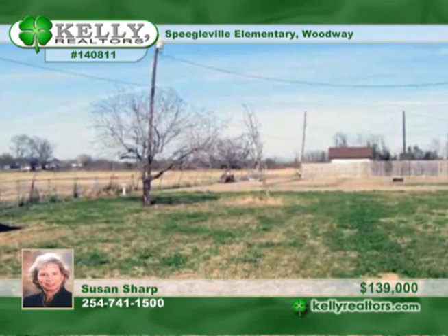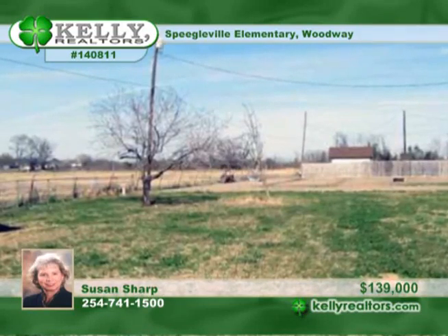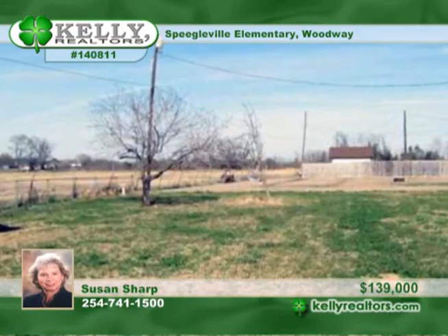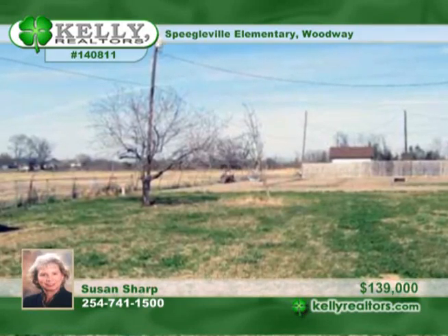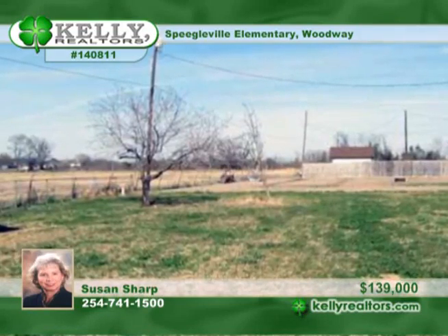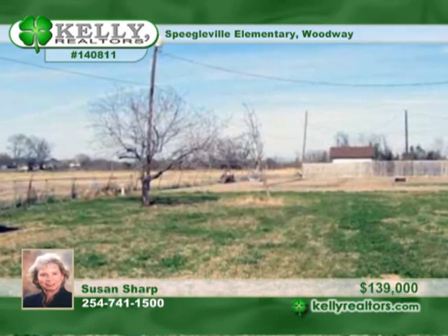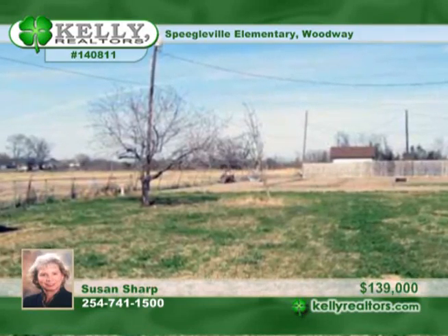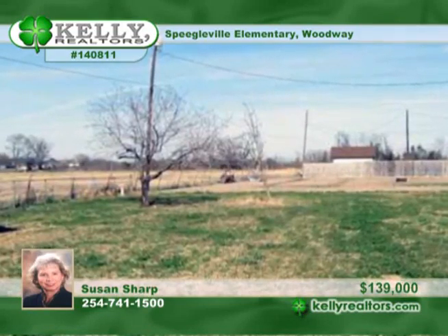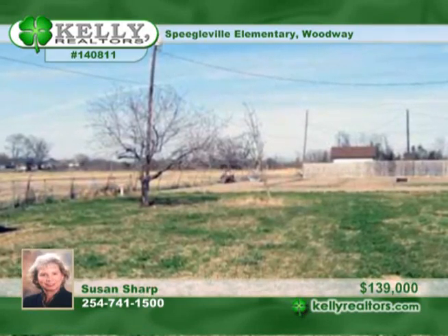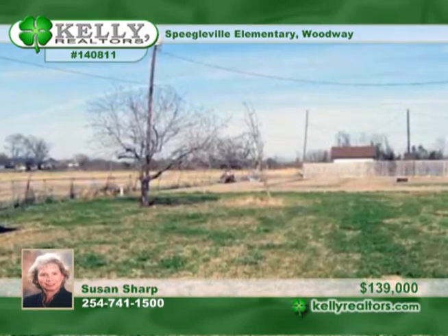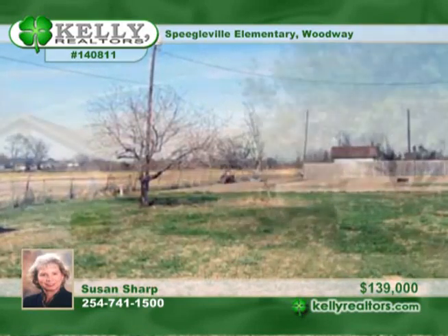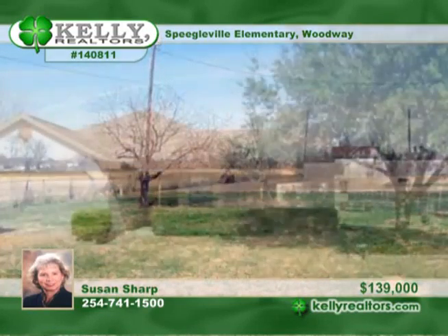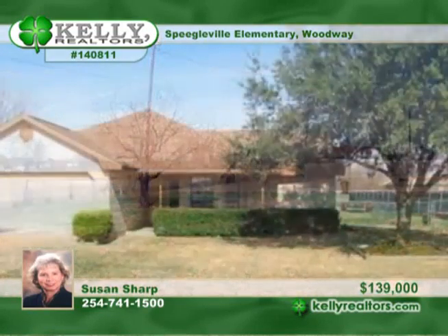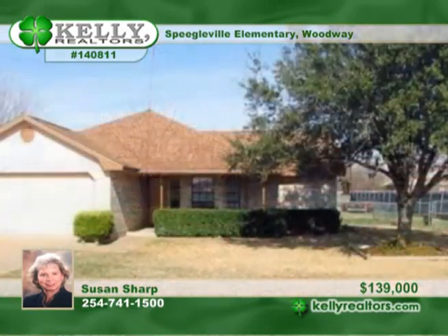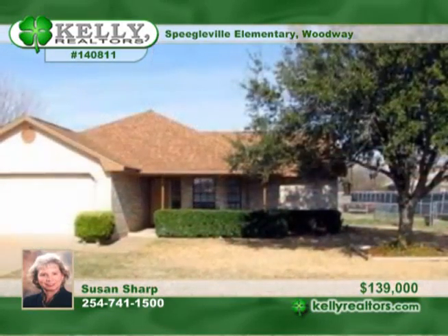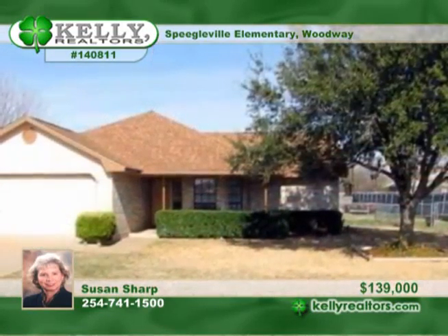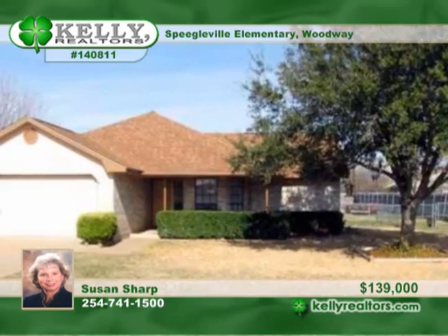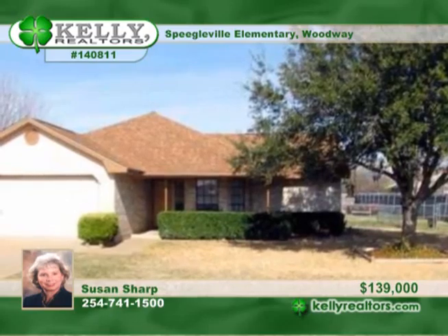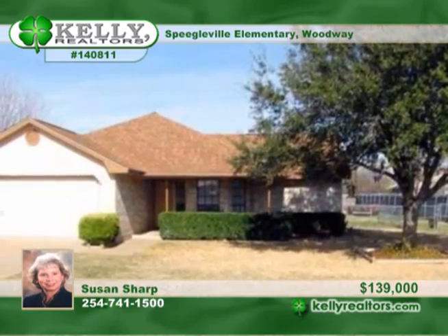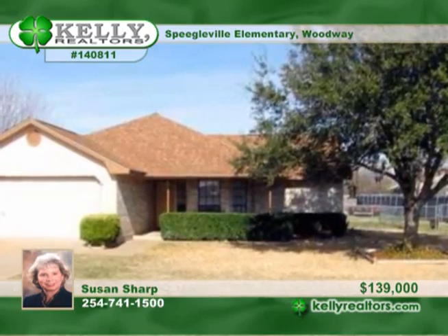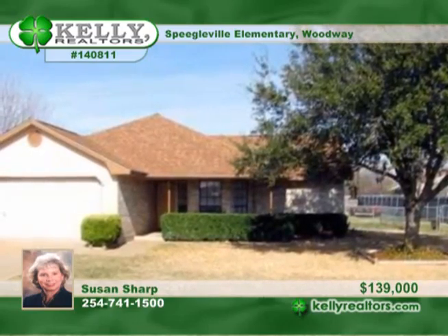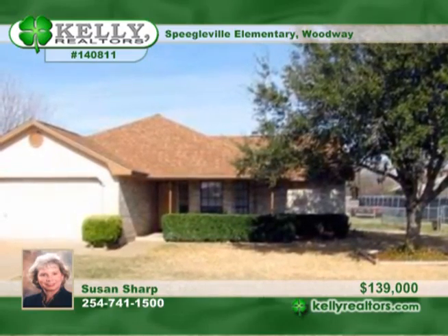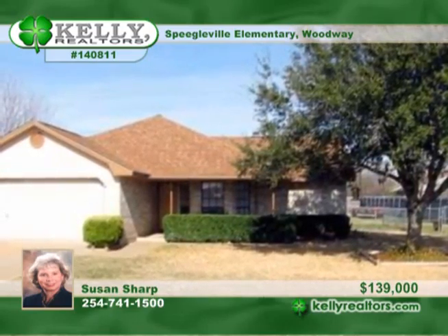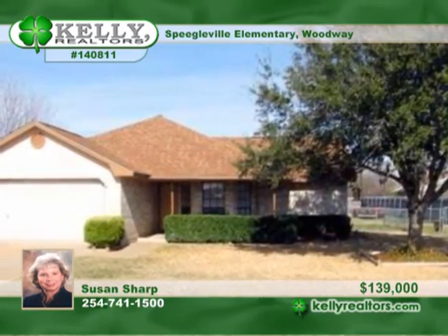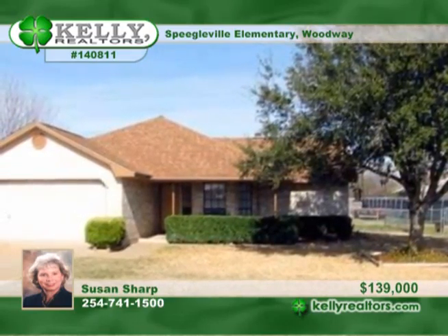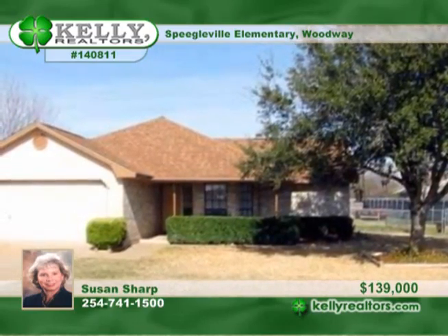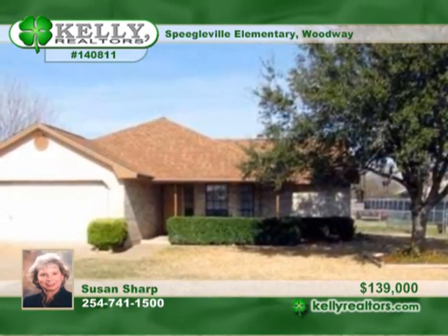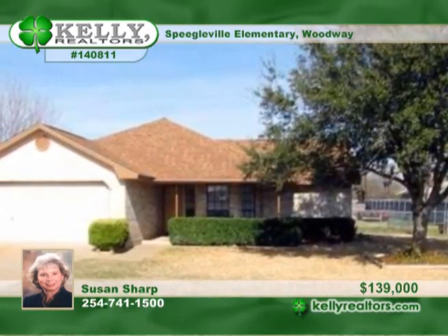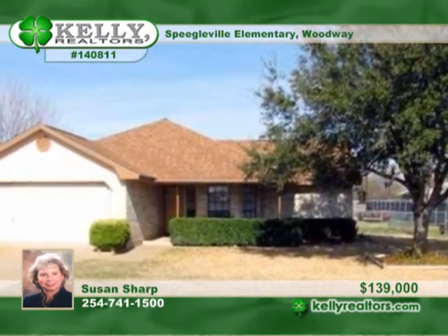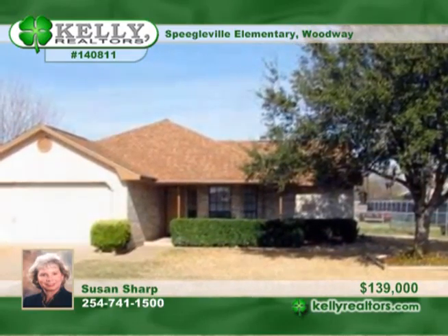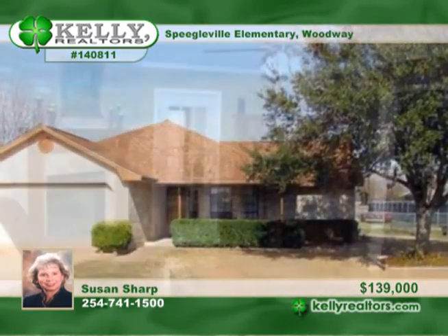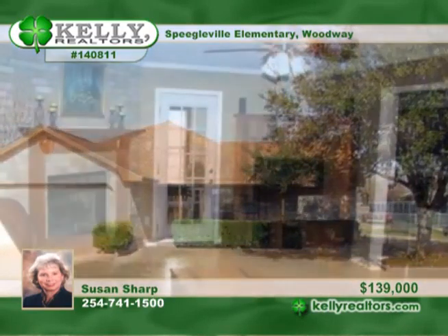No restrictions, no city taxes, just great country living close in on approximately half an acre.